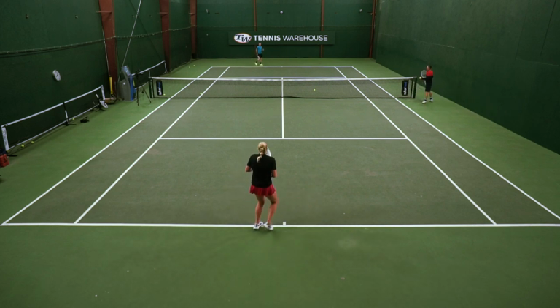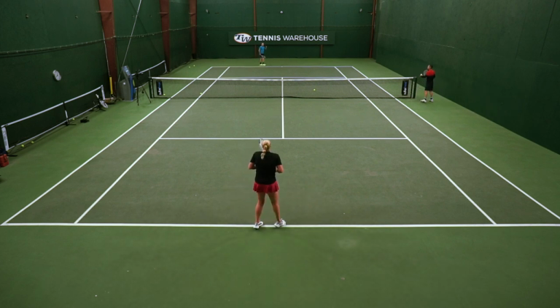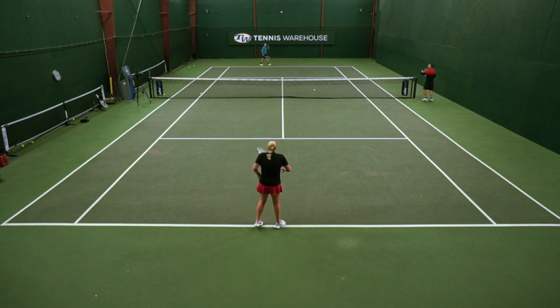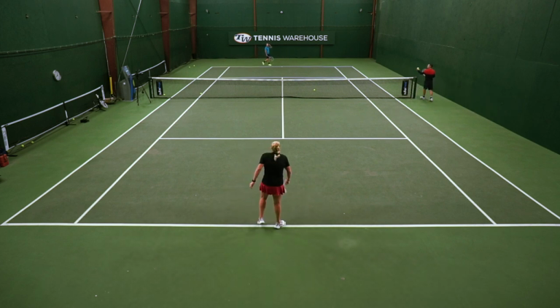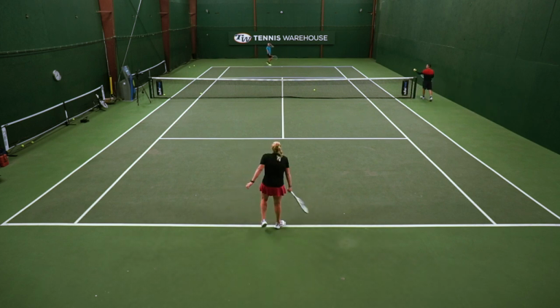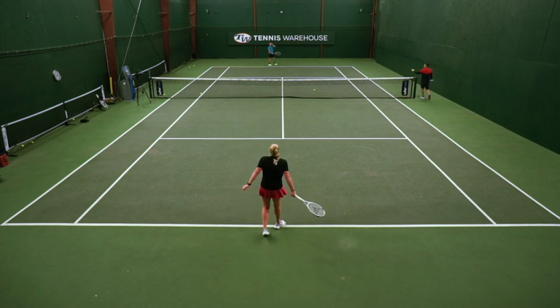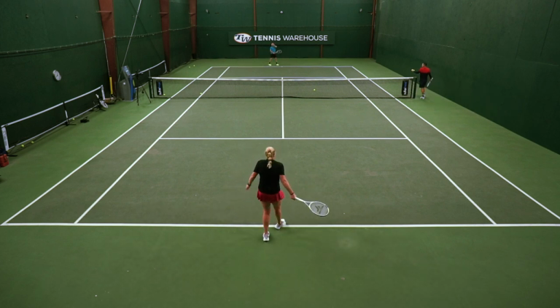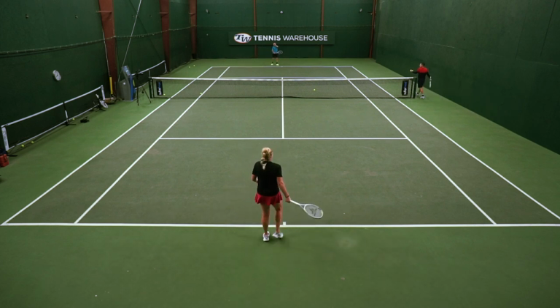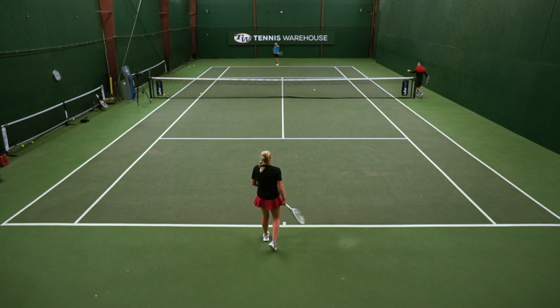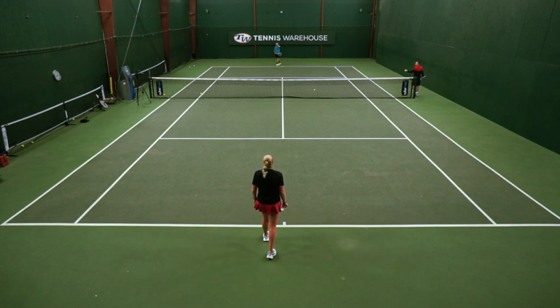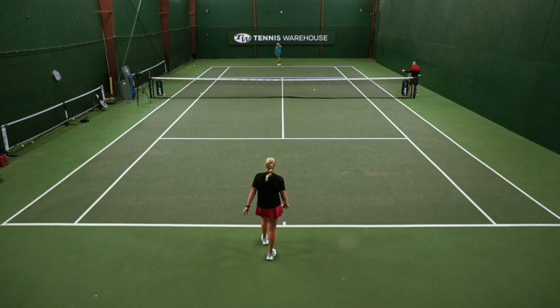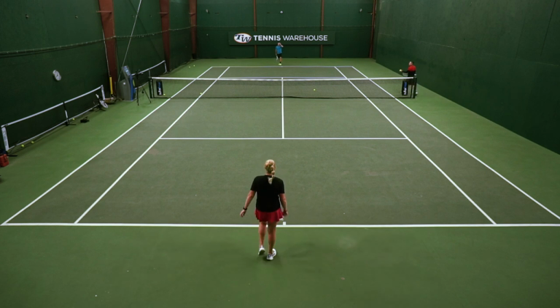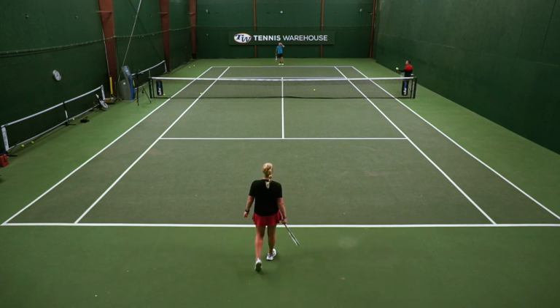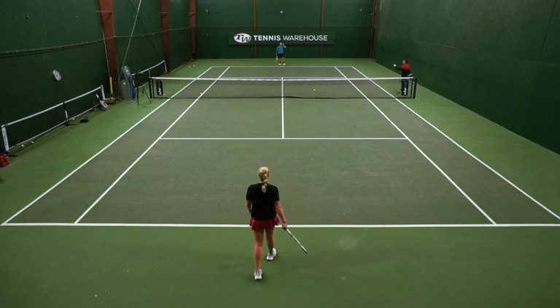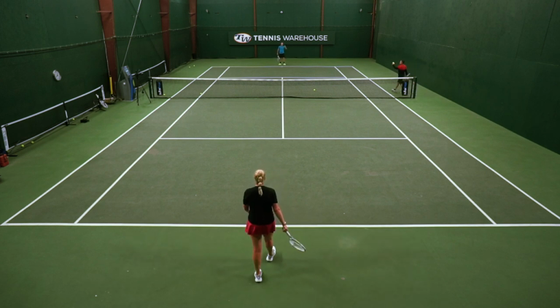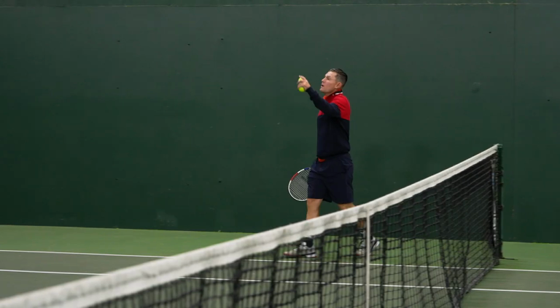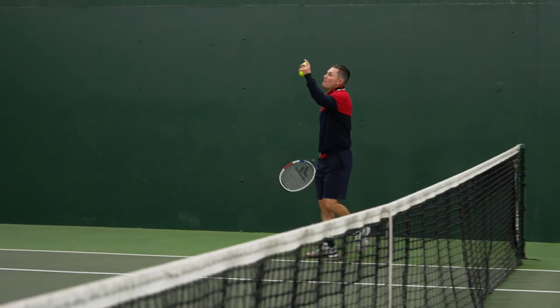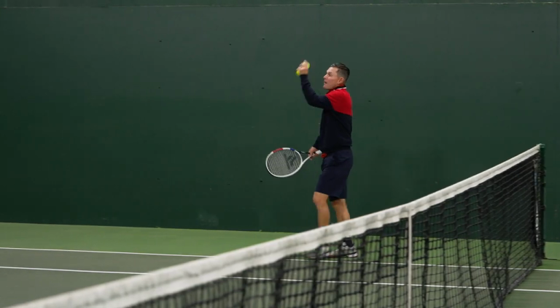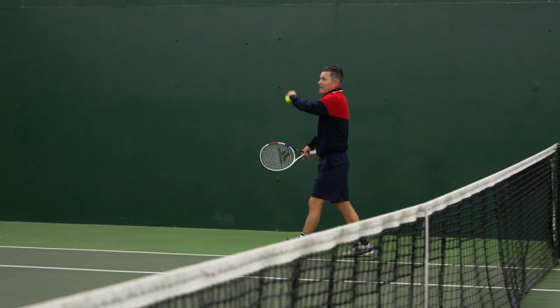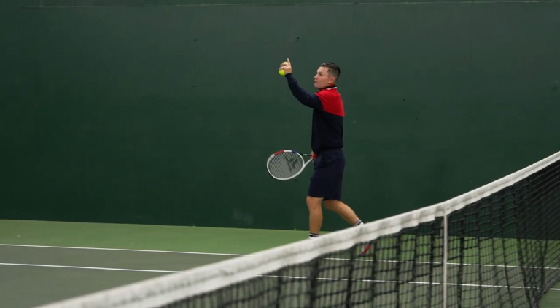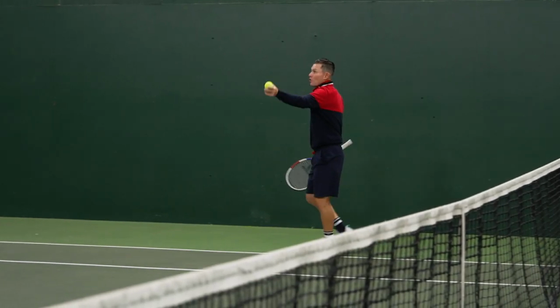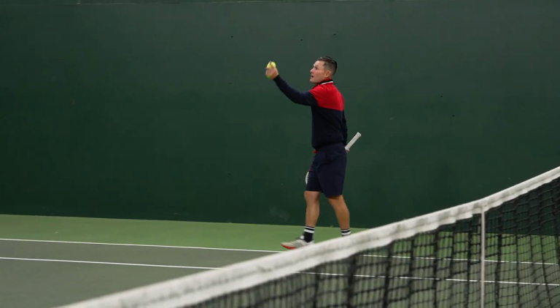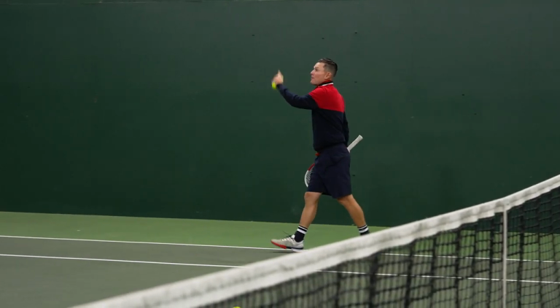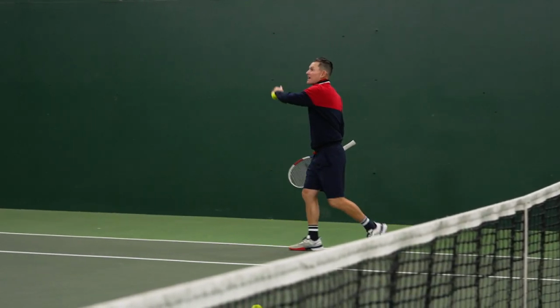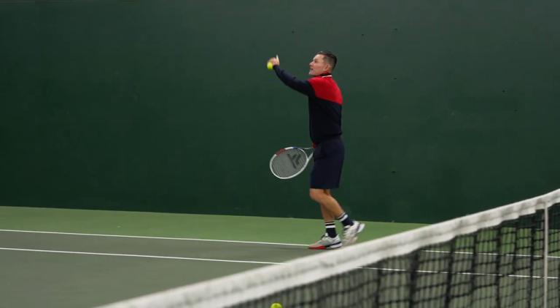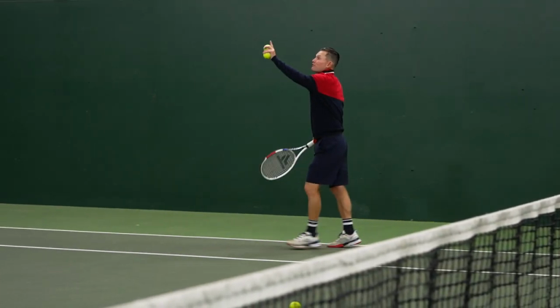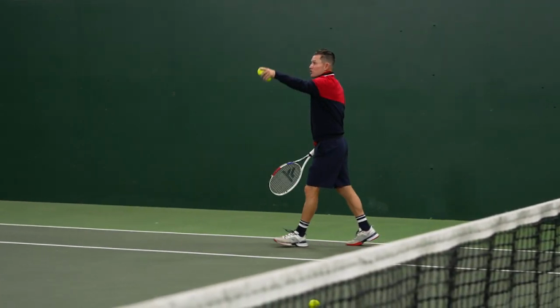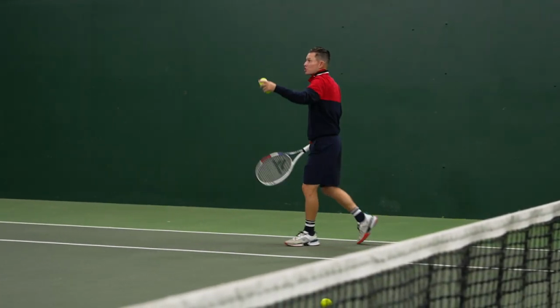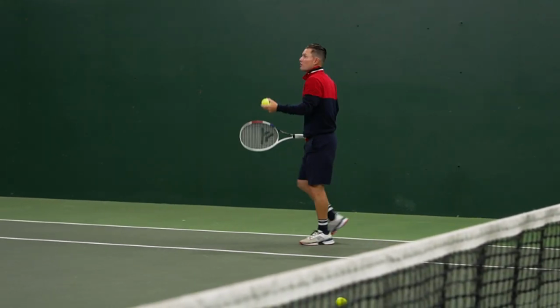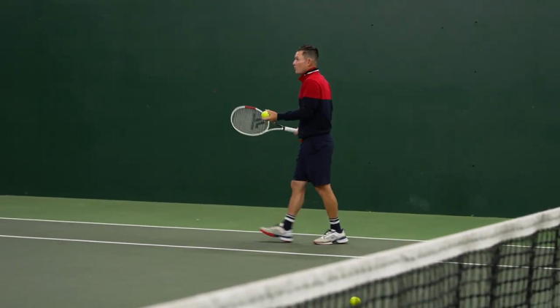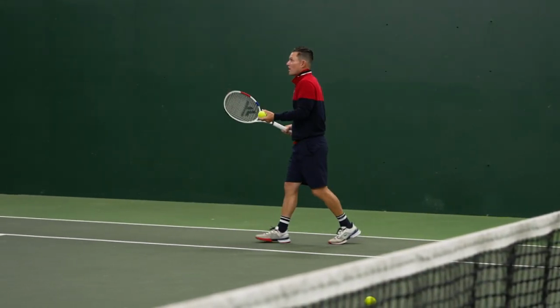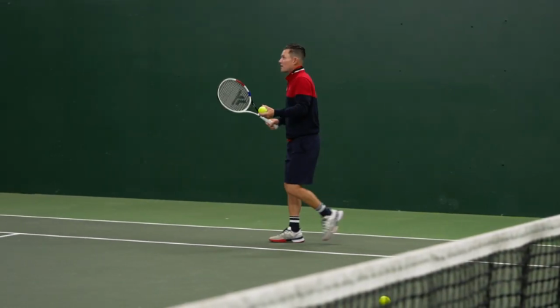Okay, next progression: we'll go backhand, forehand, backhand, and finish on the forehand.